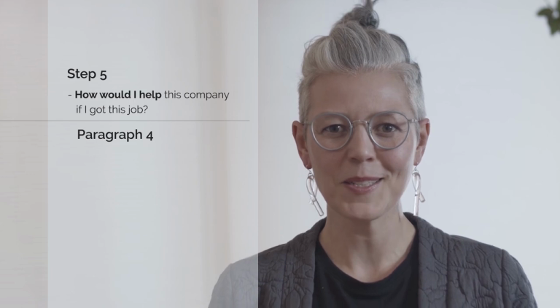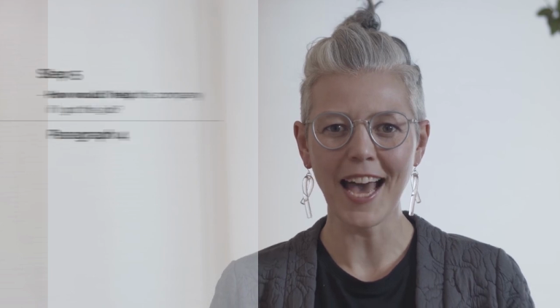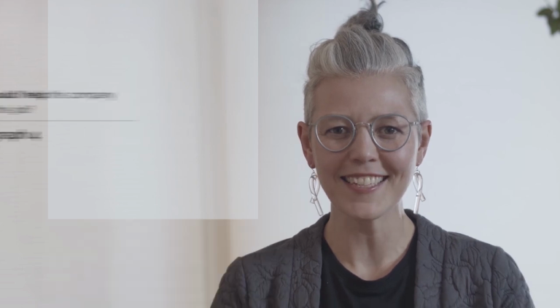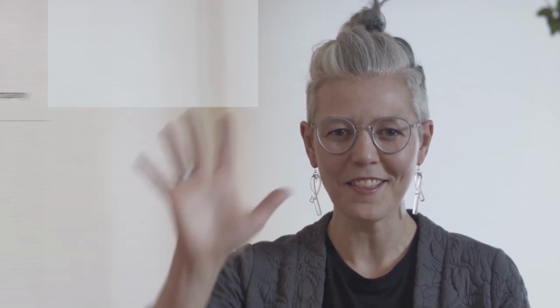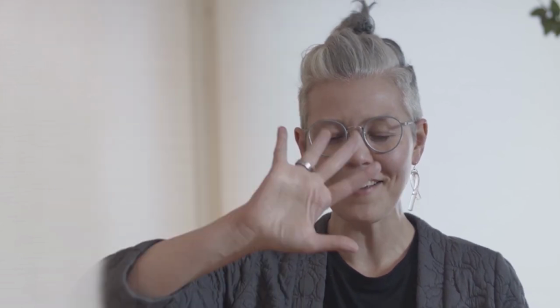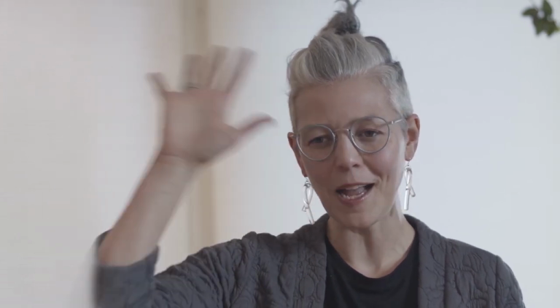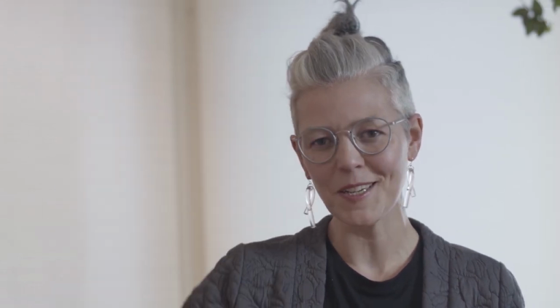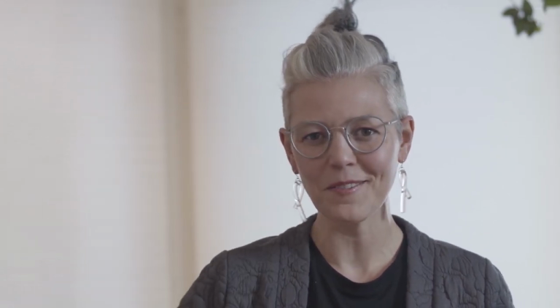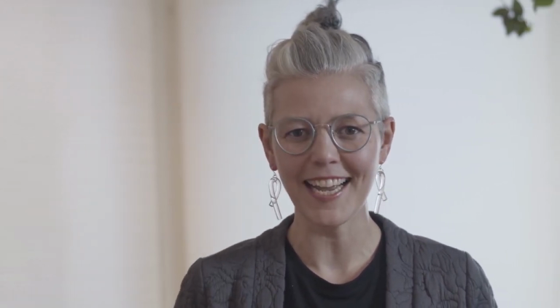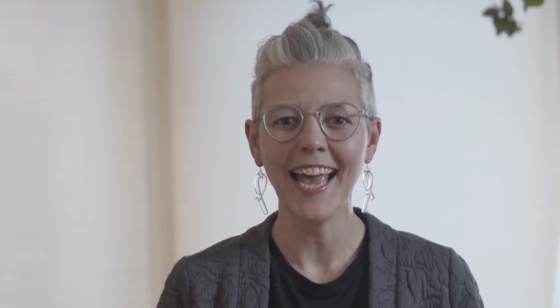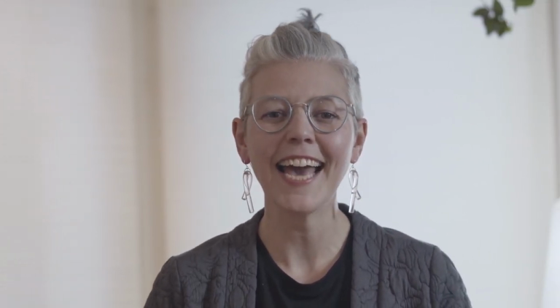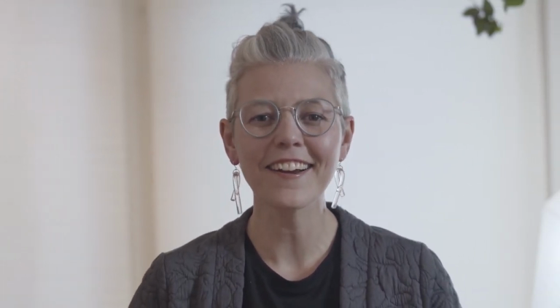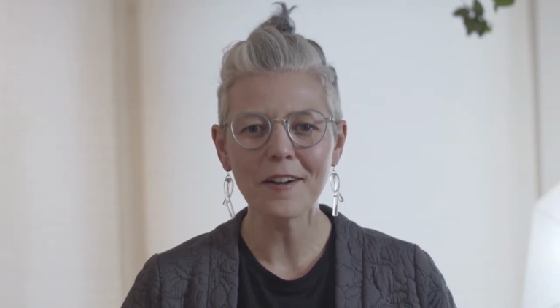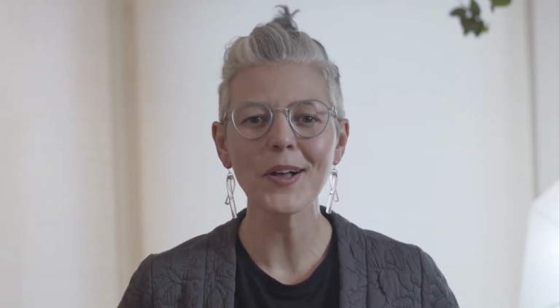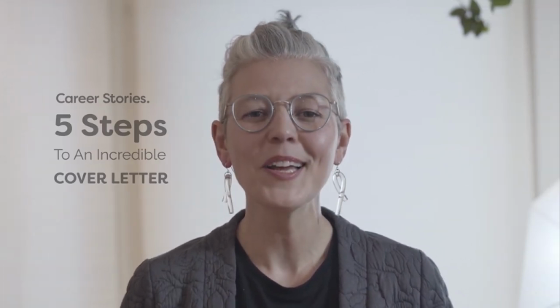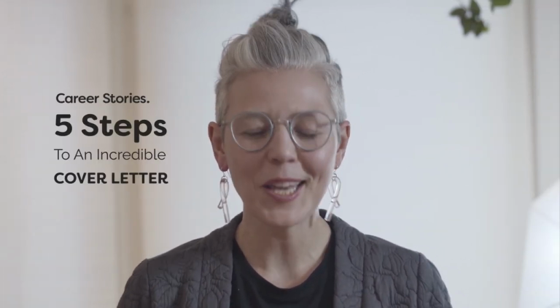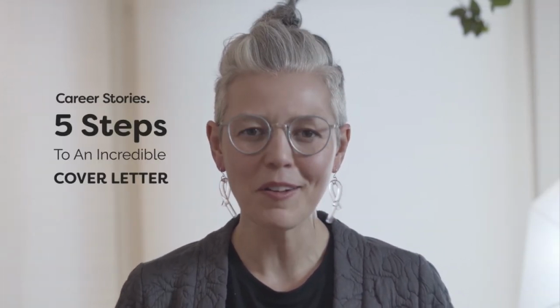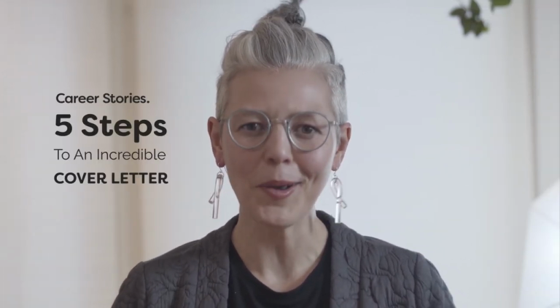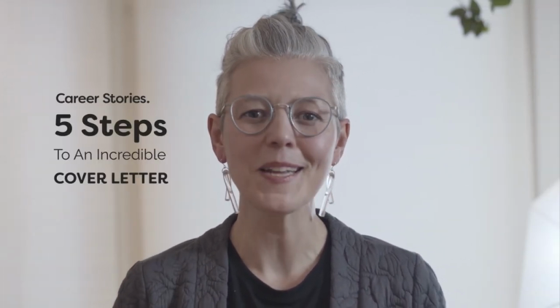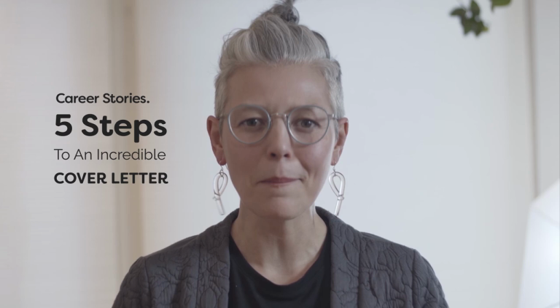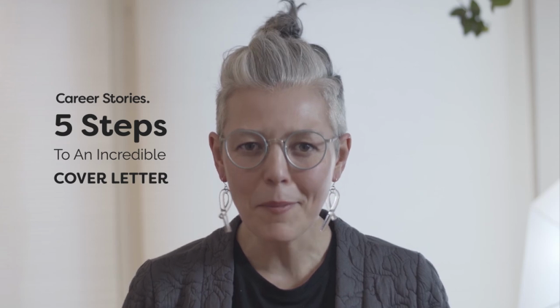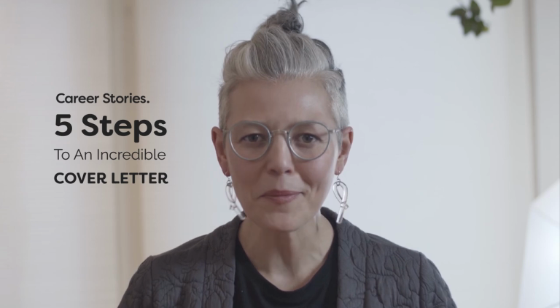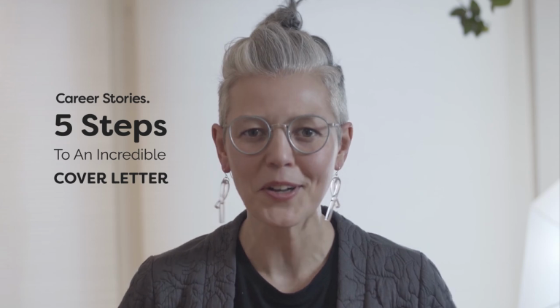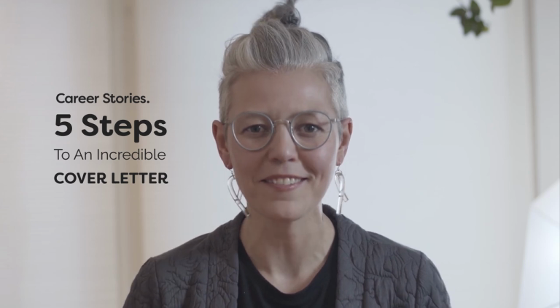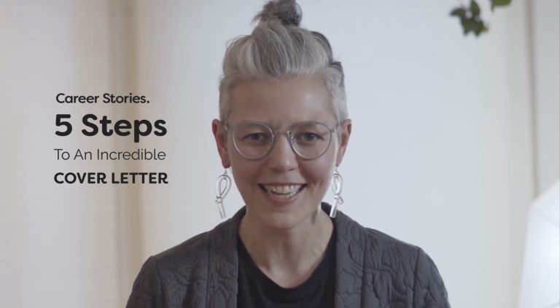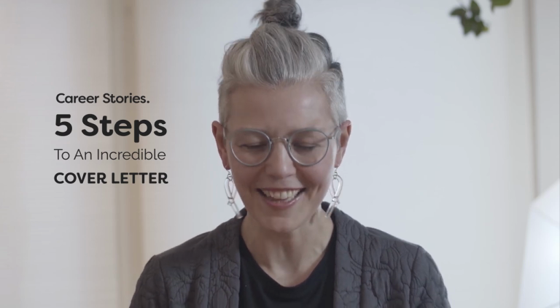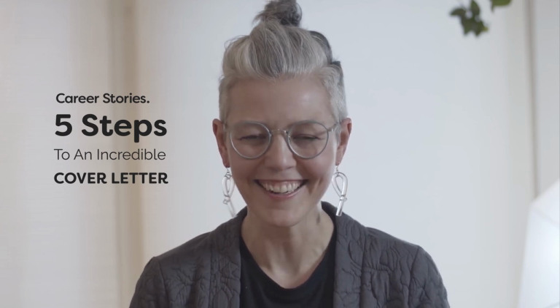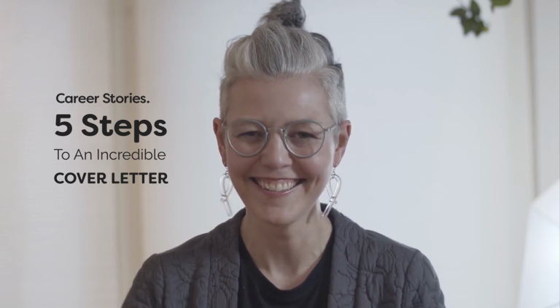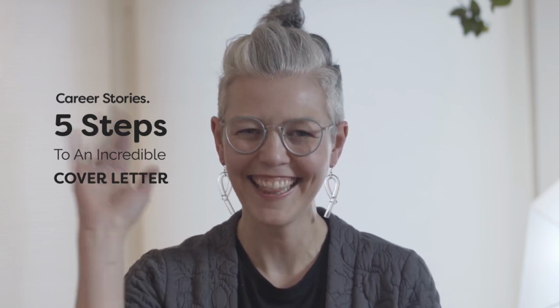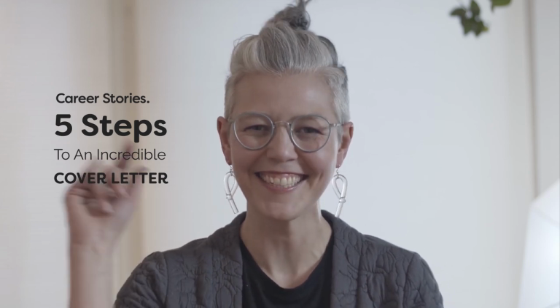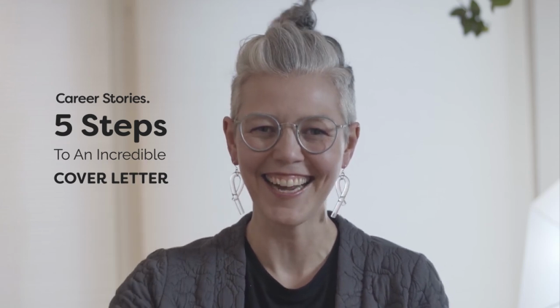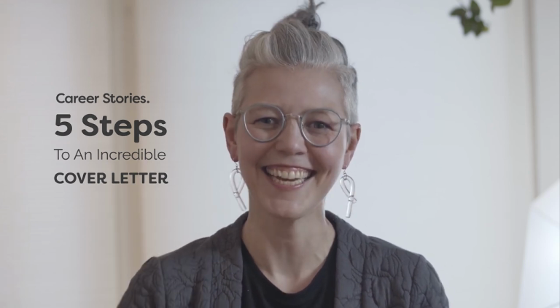So that is the five steps to writing an incredible, human voice, memorable cover letter. Thanks for watching.